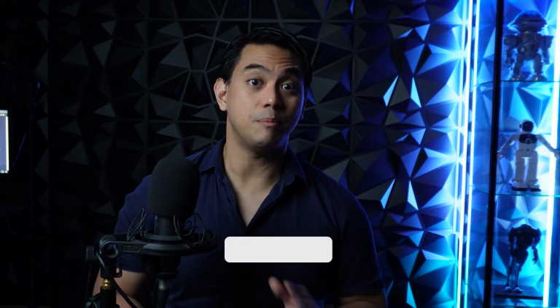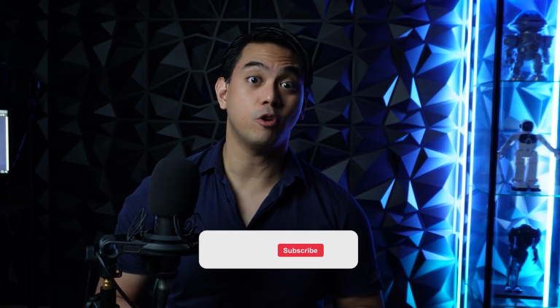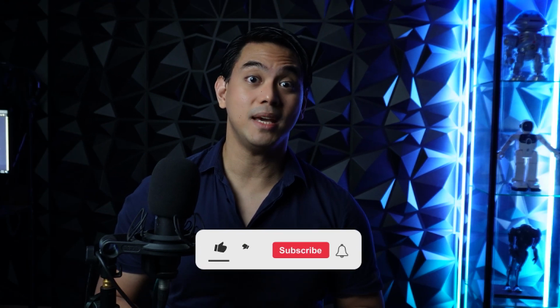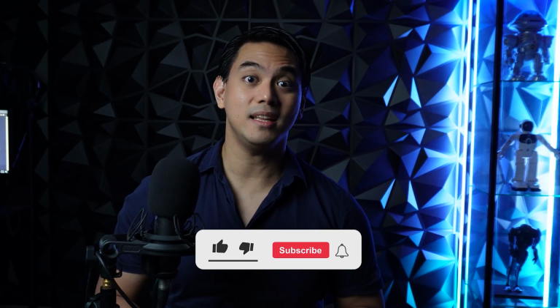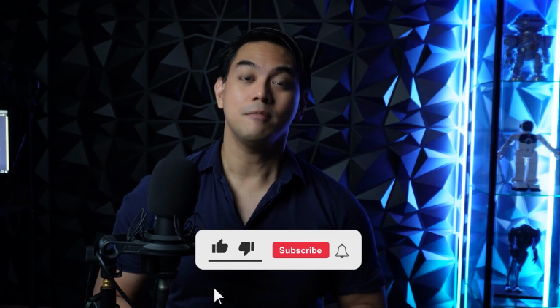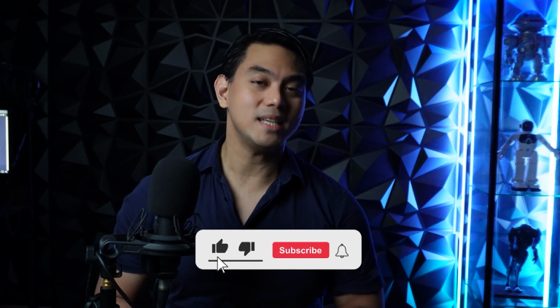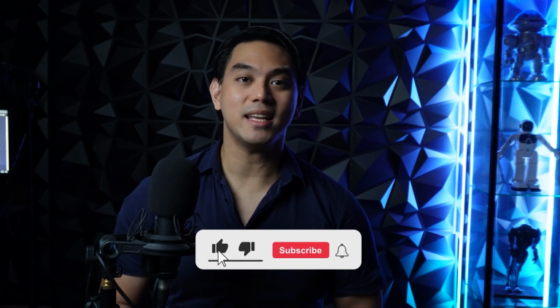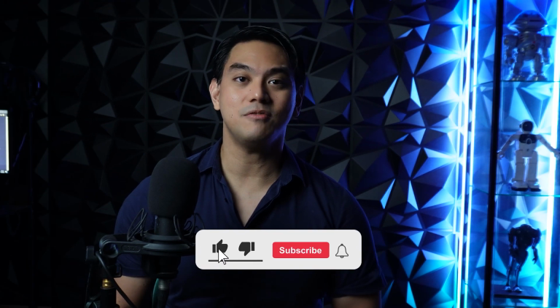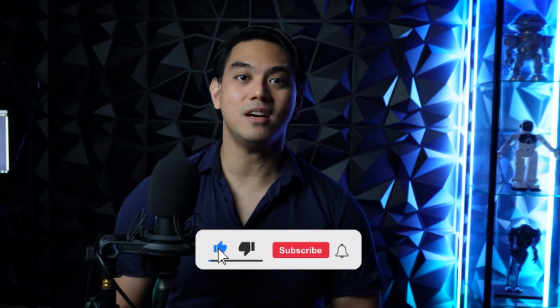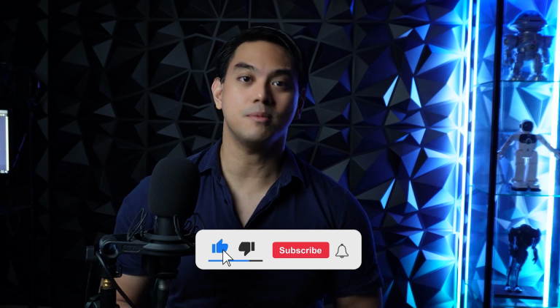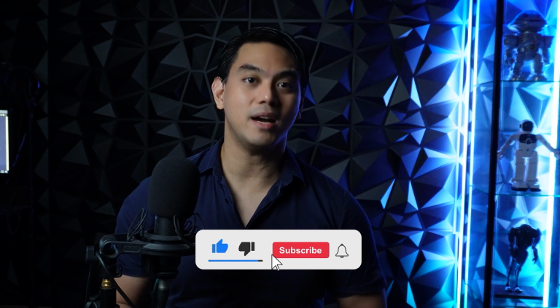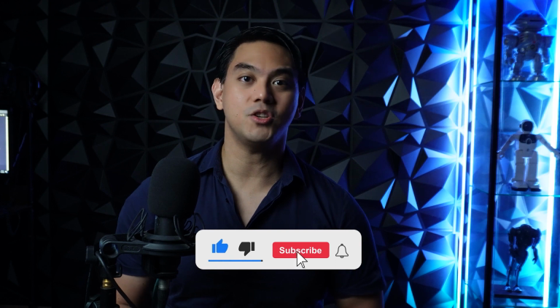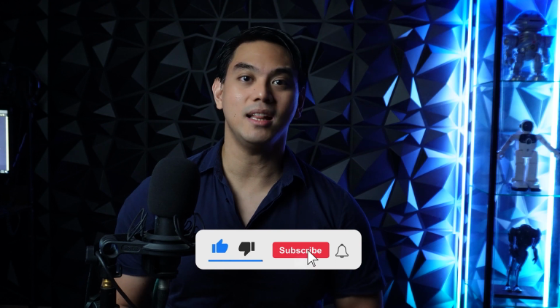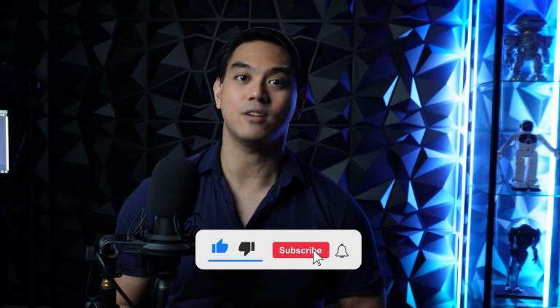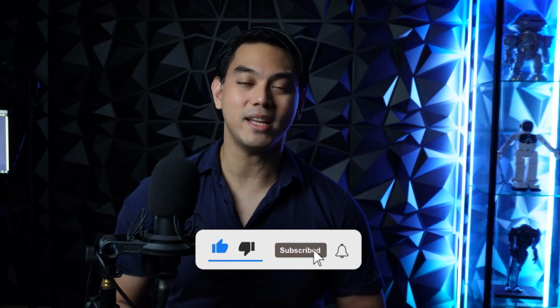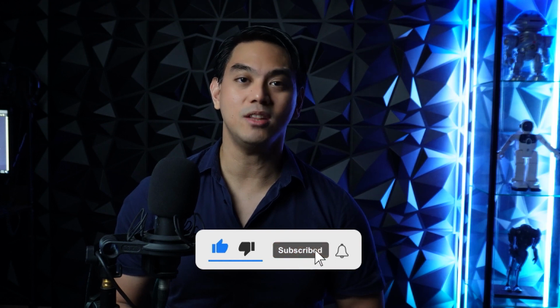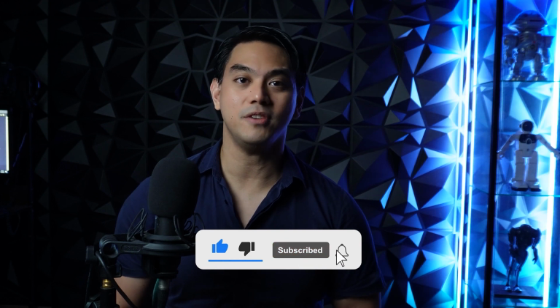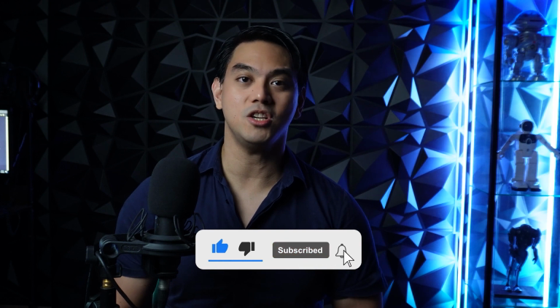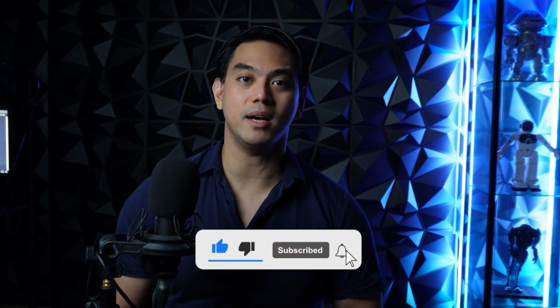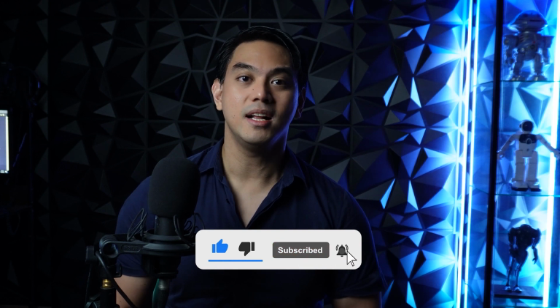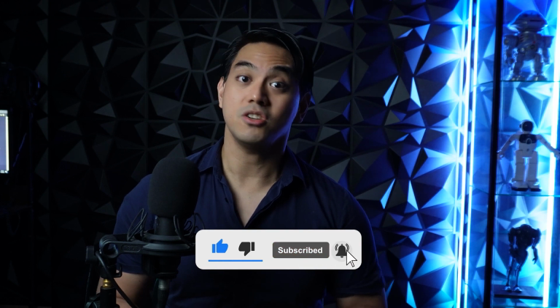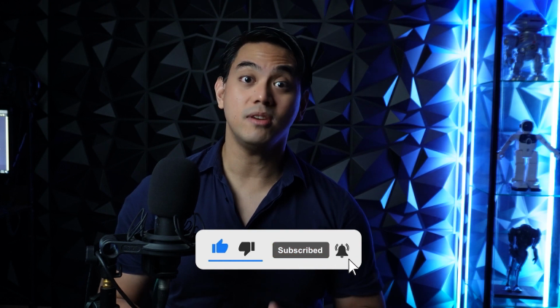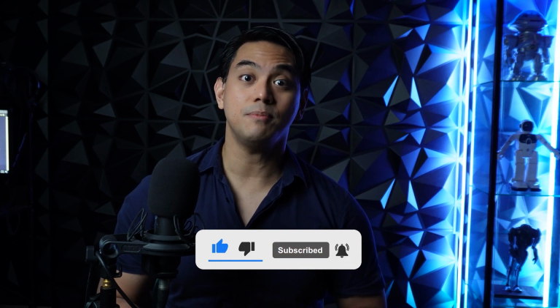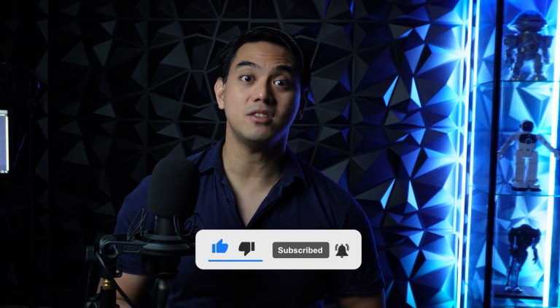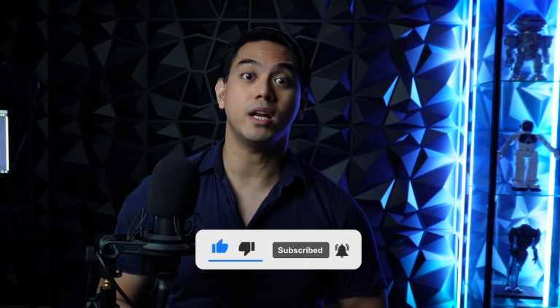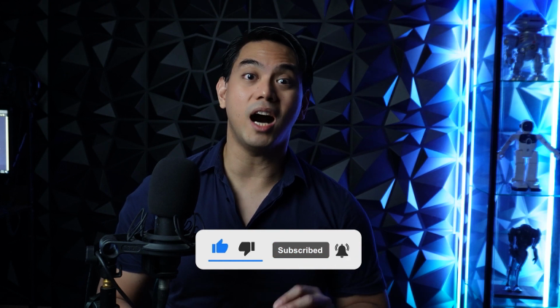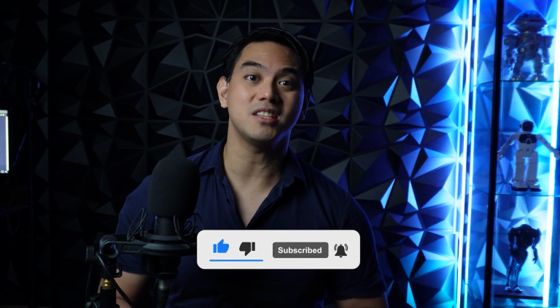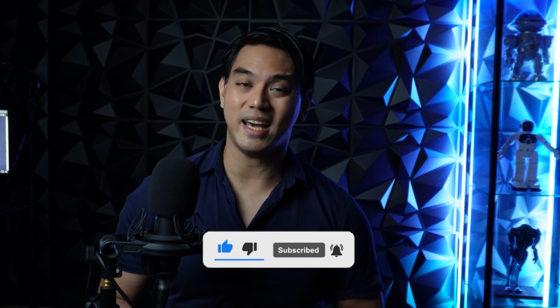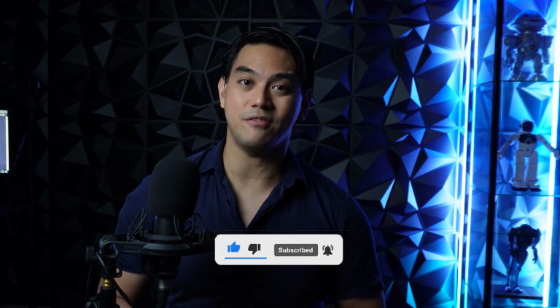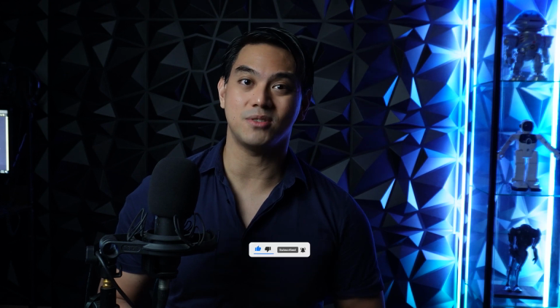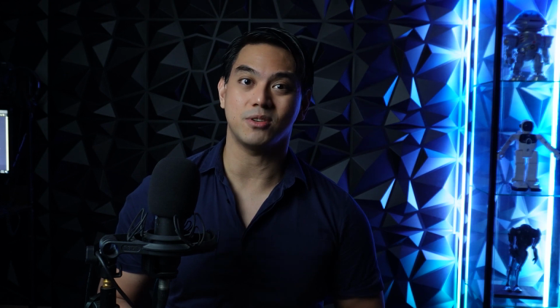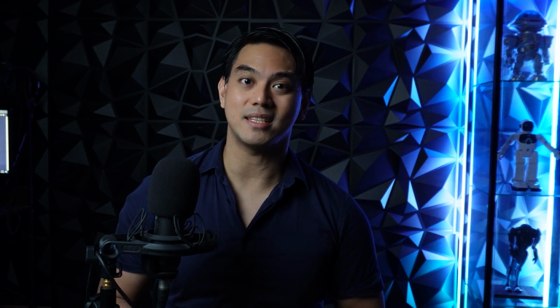But before we begin, please like this video, subscribe to the channel, and ring that notification bell so you get updates on when our awesome AI videos get released.